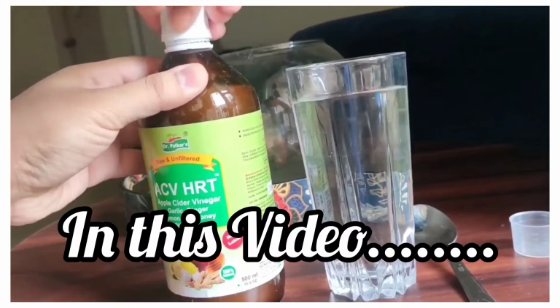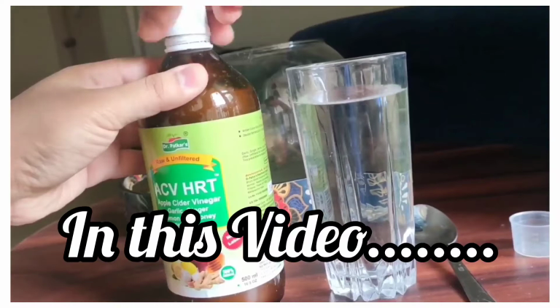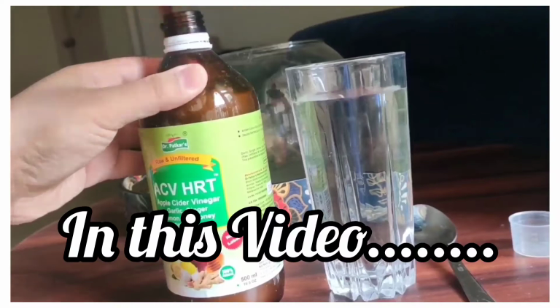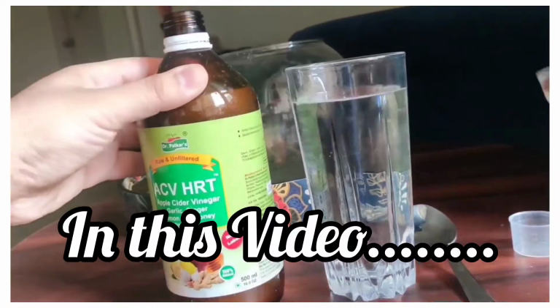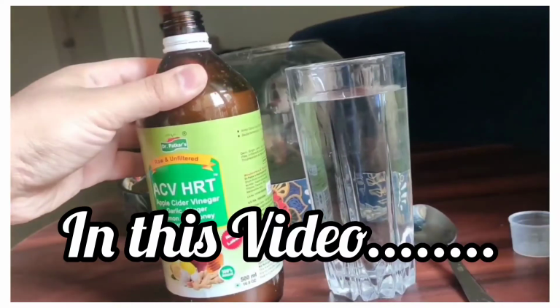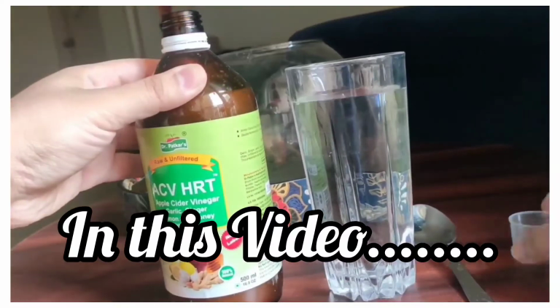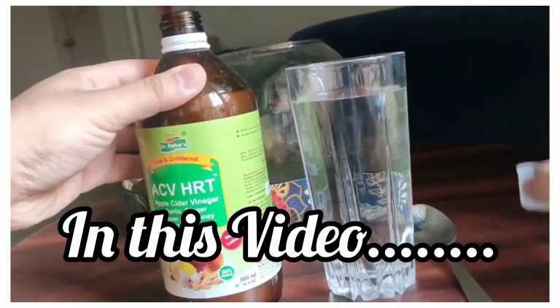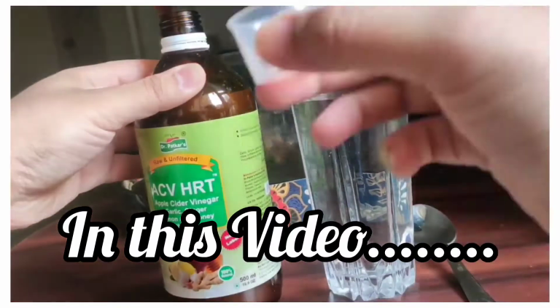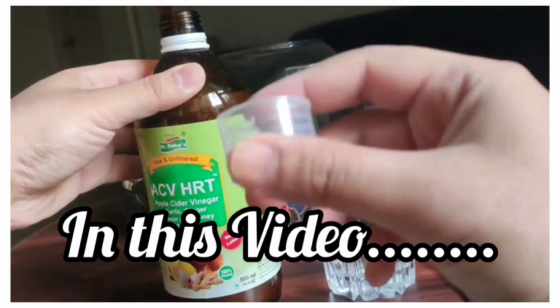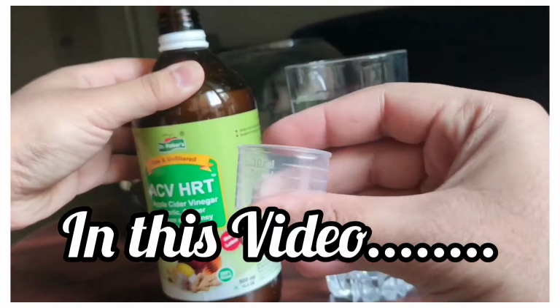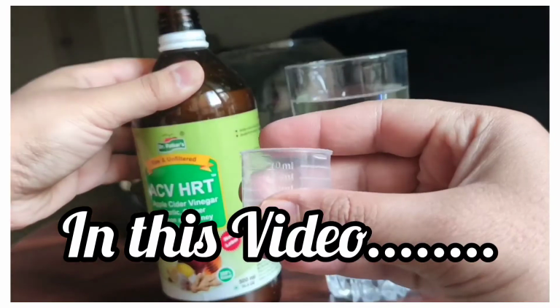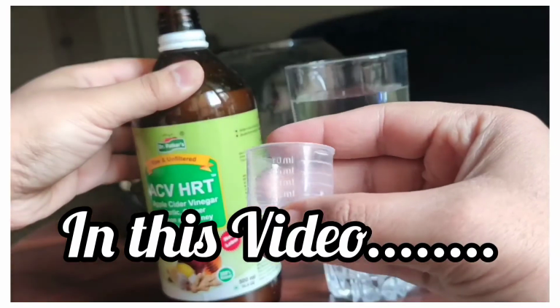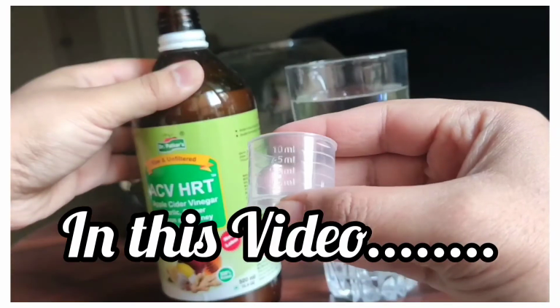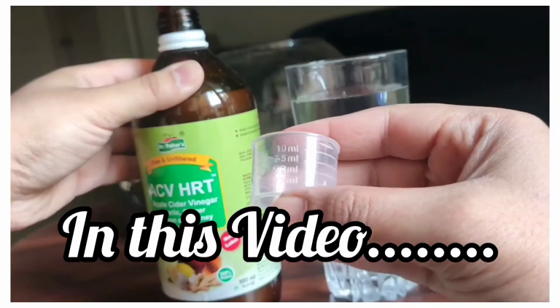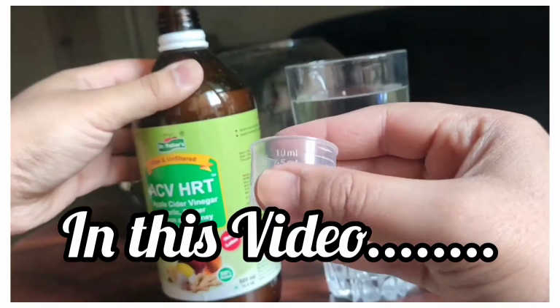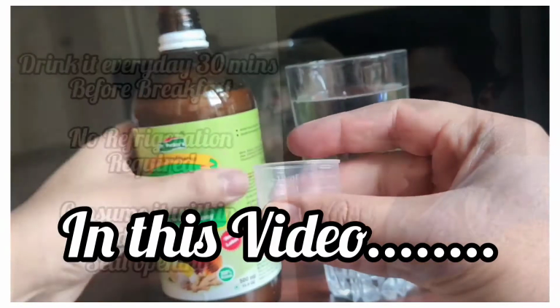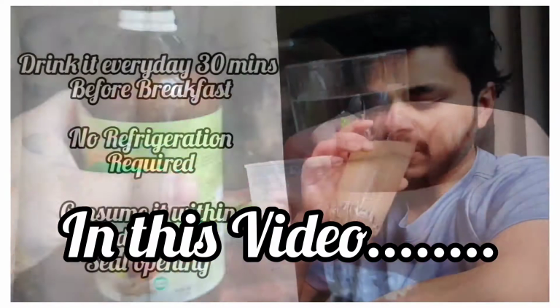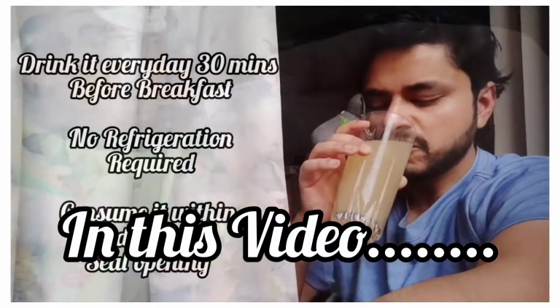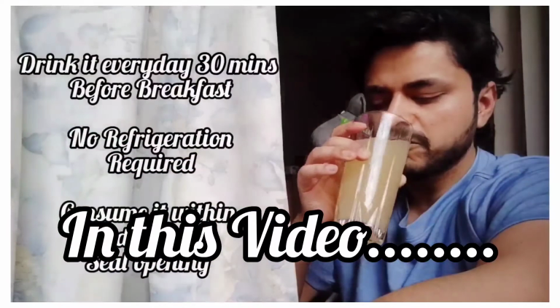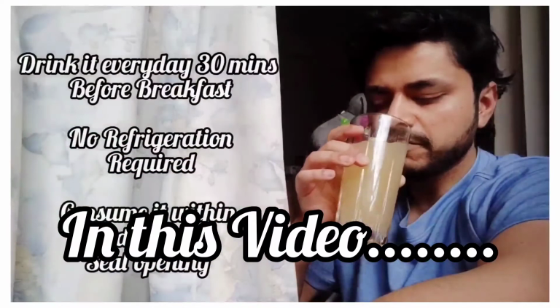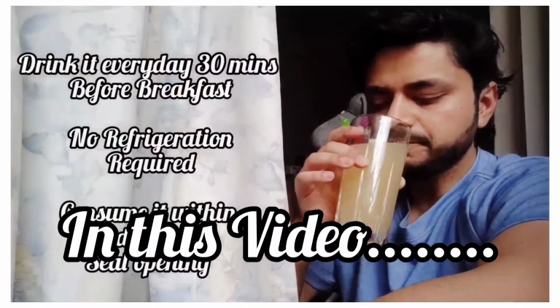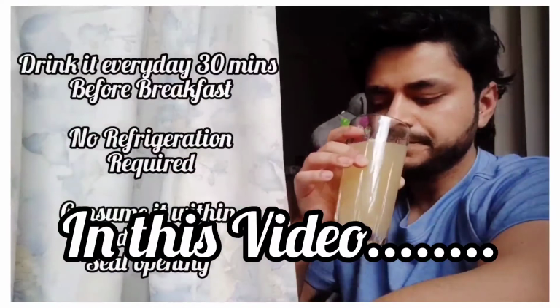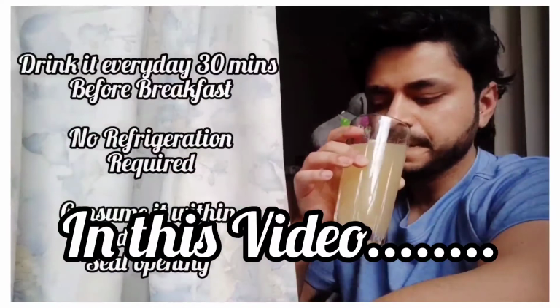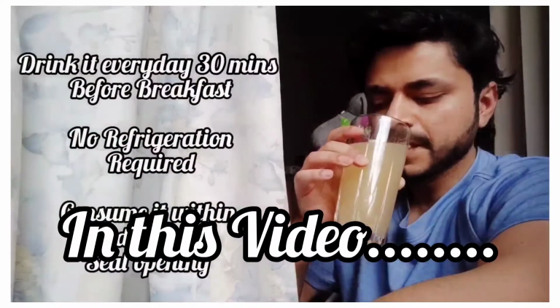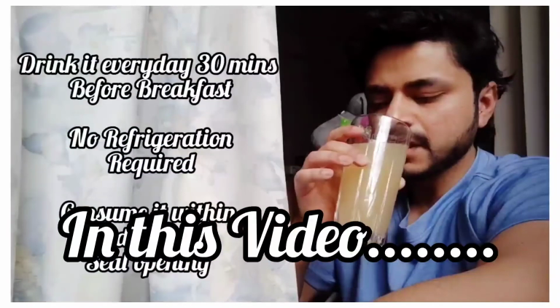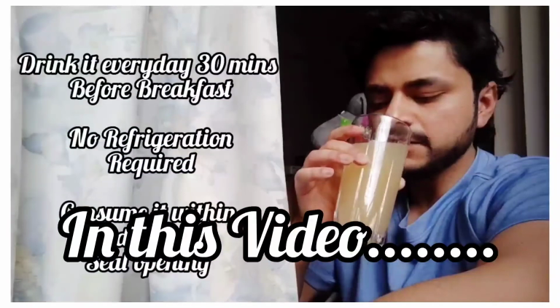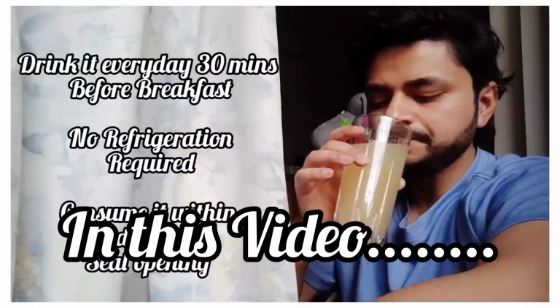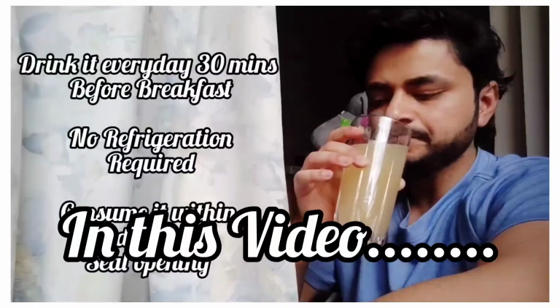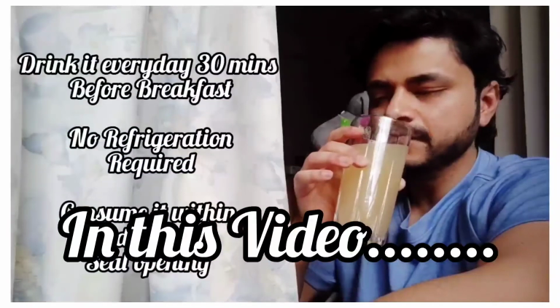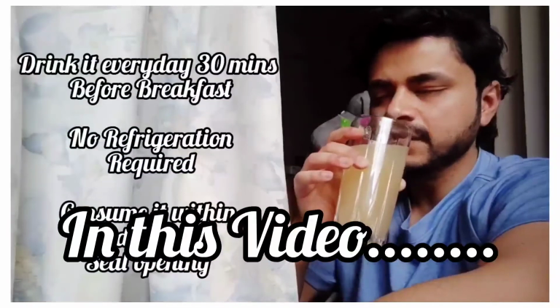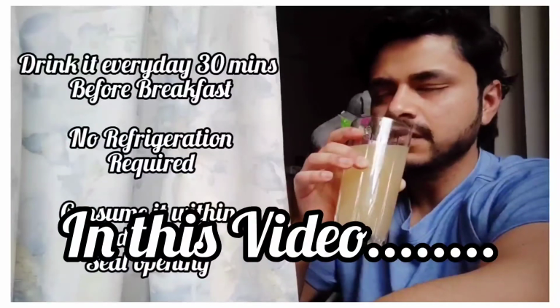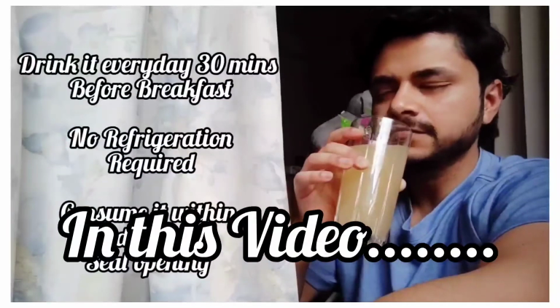In a glass of water, 15 ml in the morning, 30 minutes before breakfast.